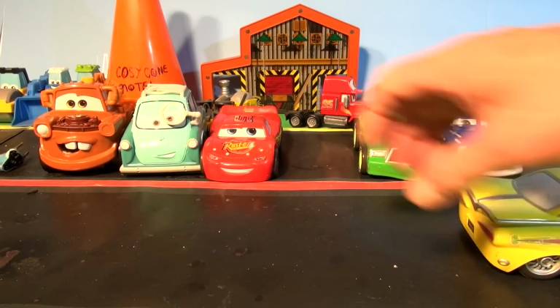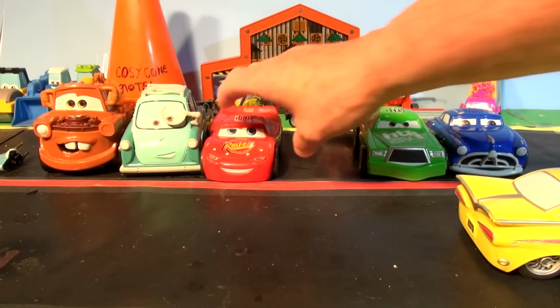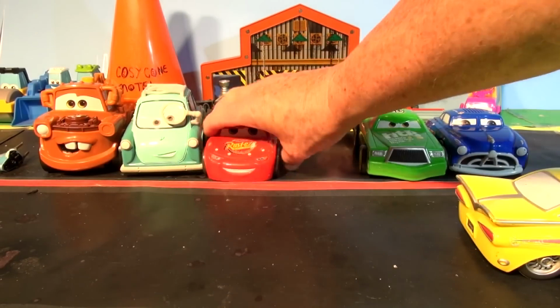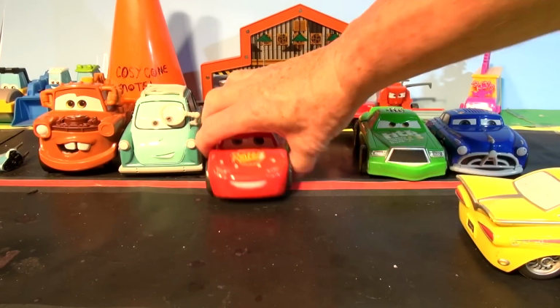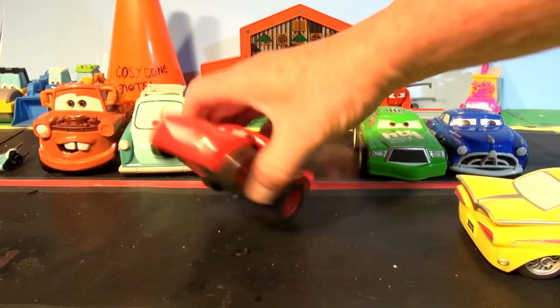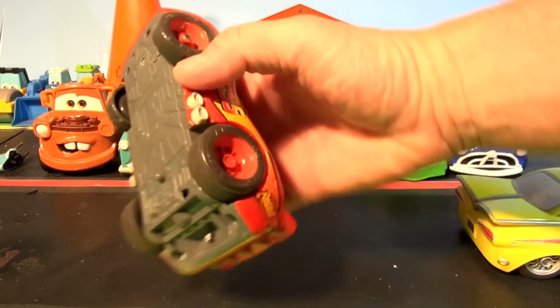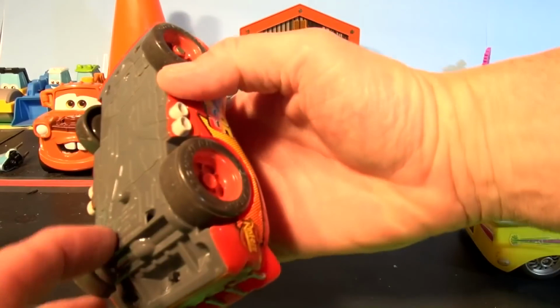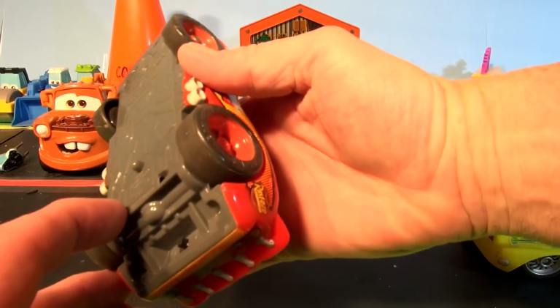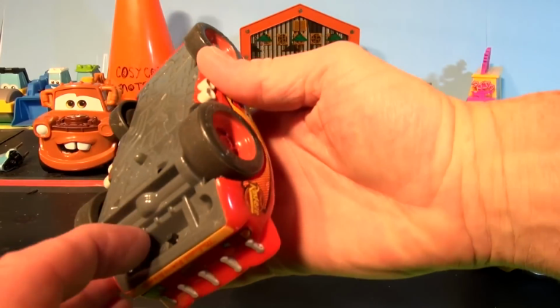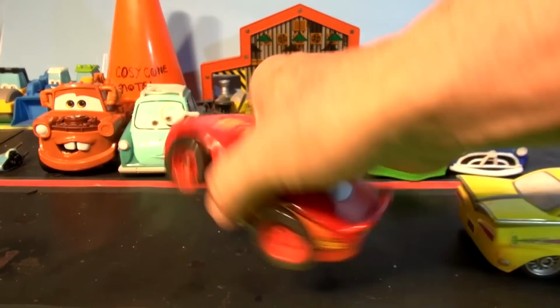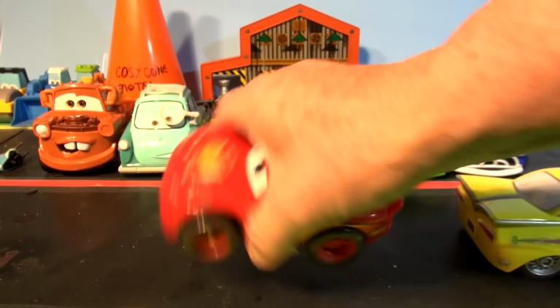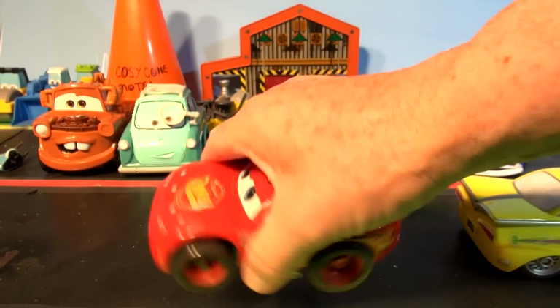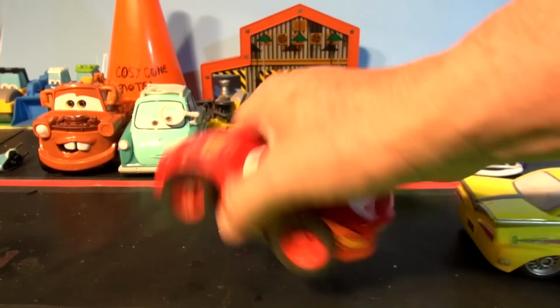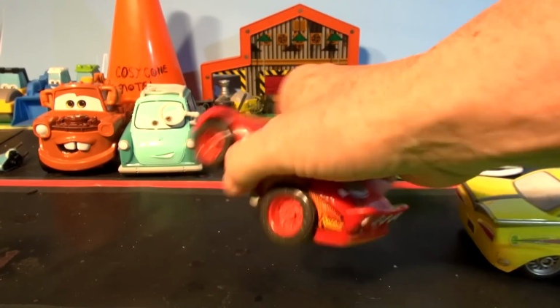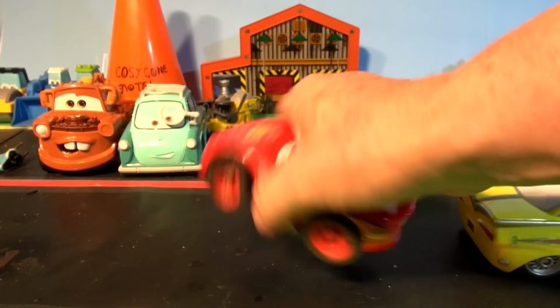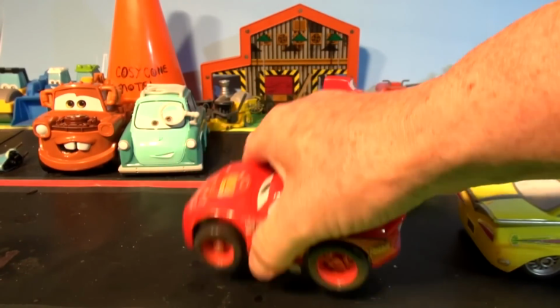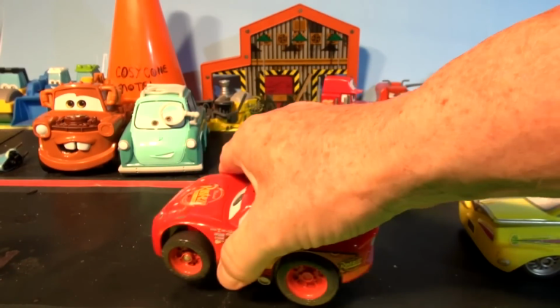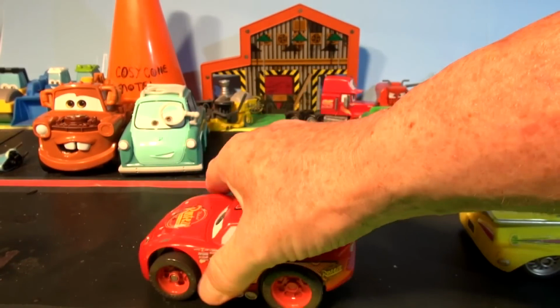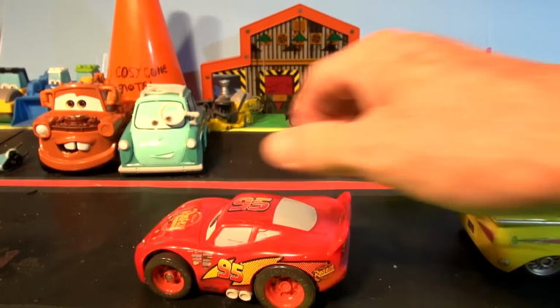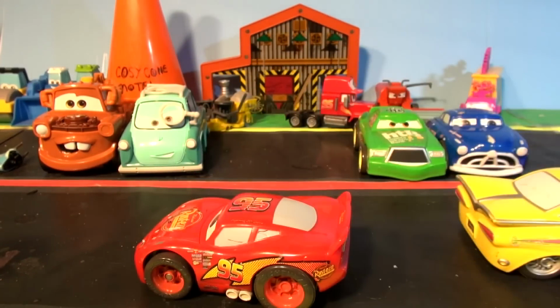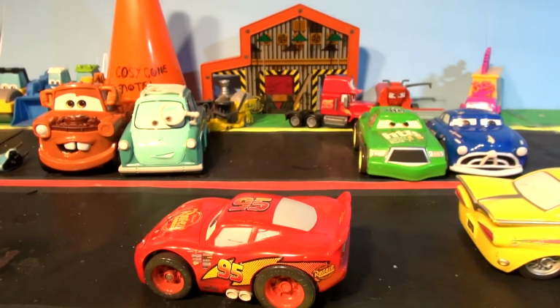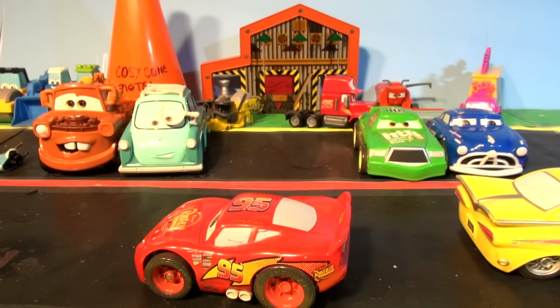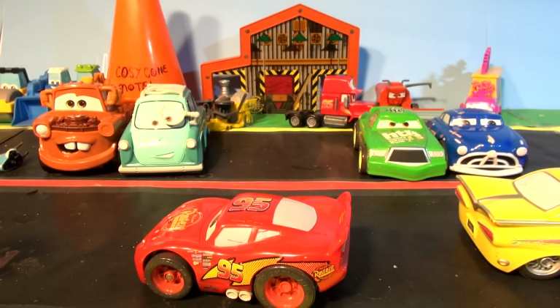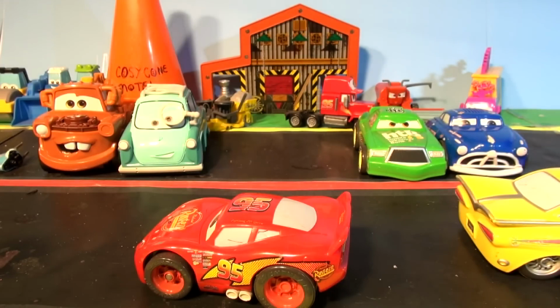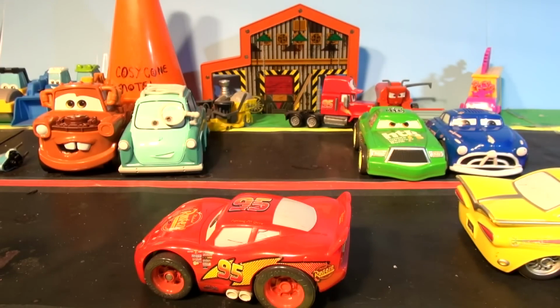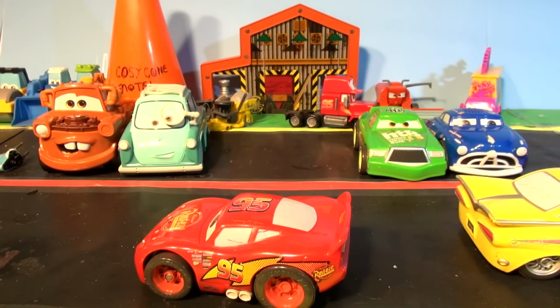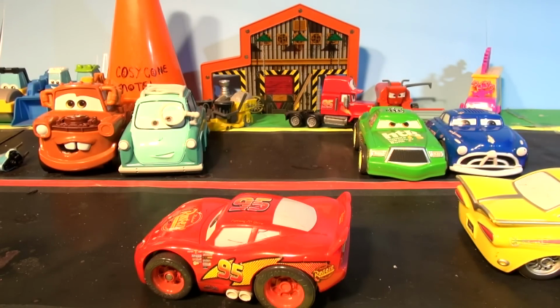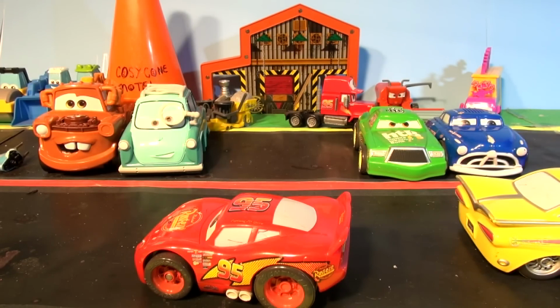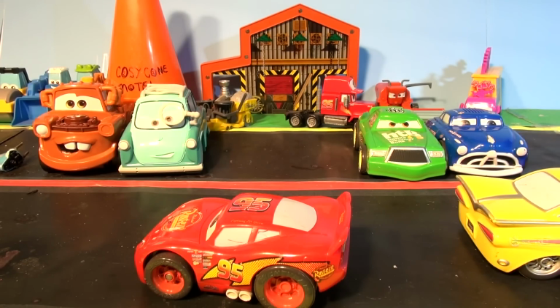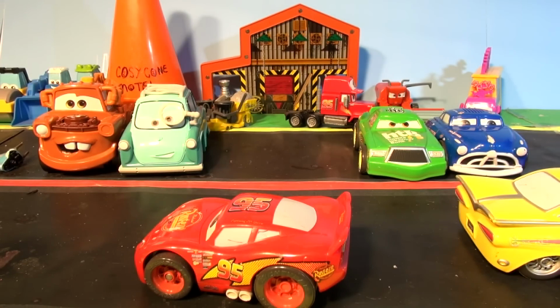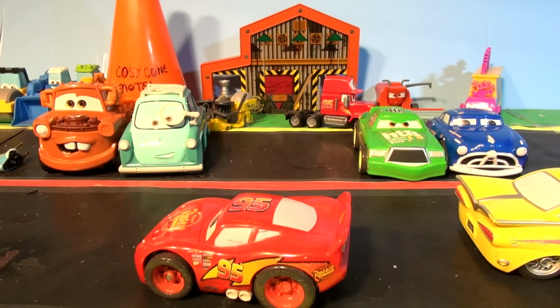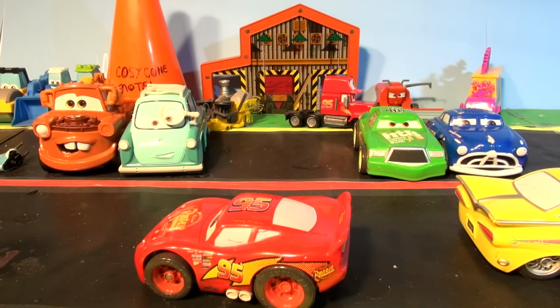And we have Lightning McQueen. Speed. I am speed.